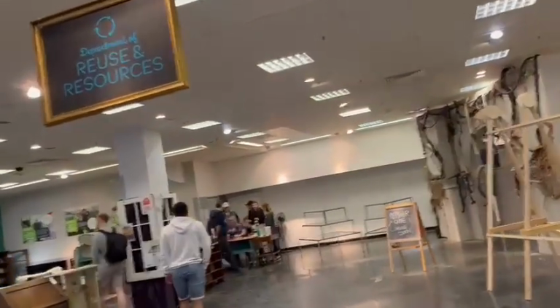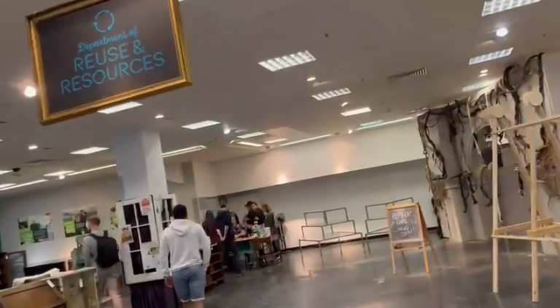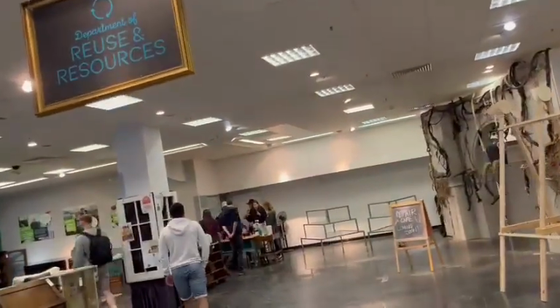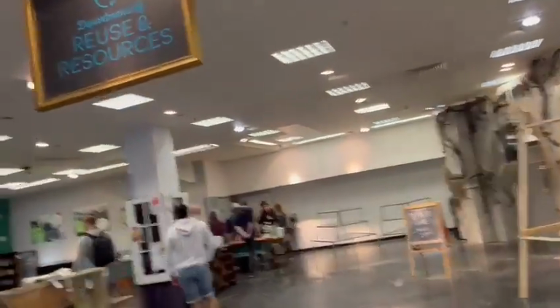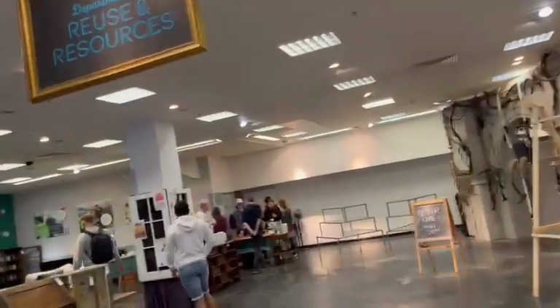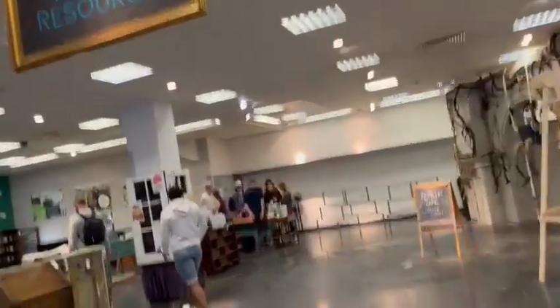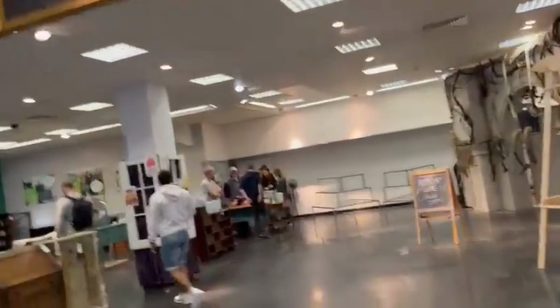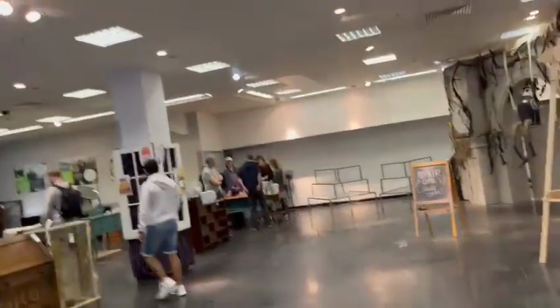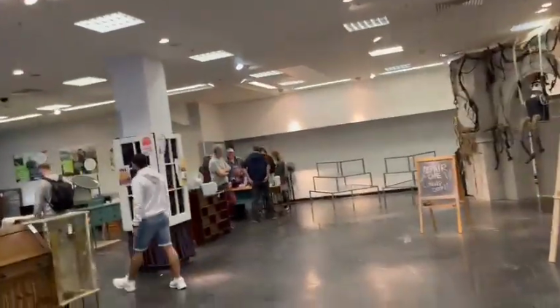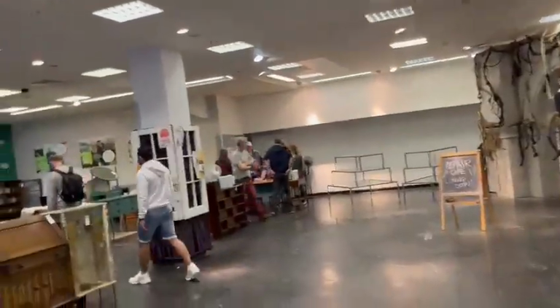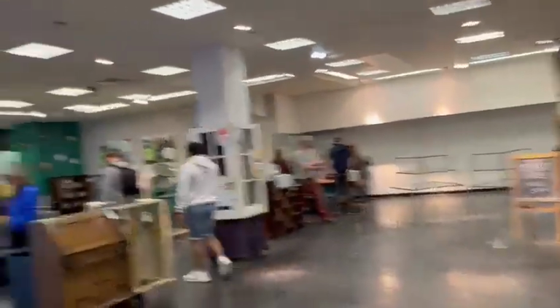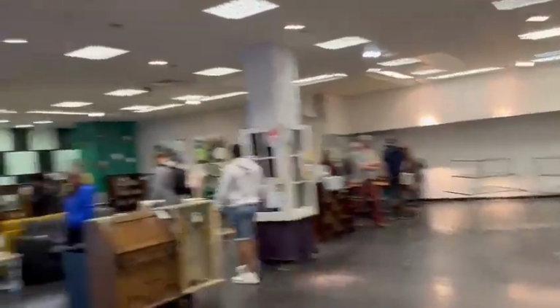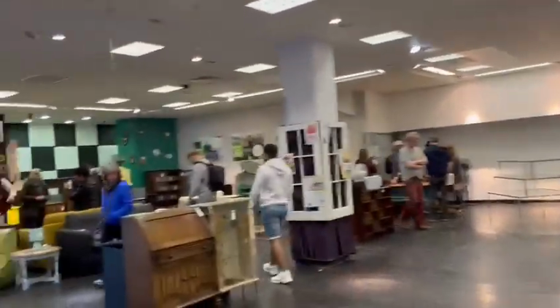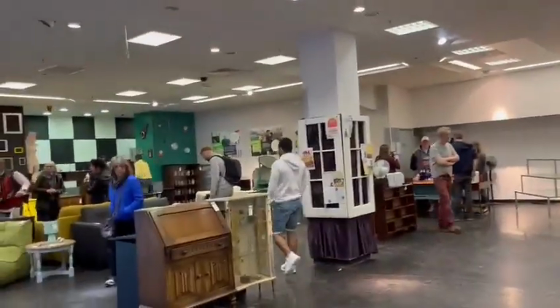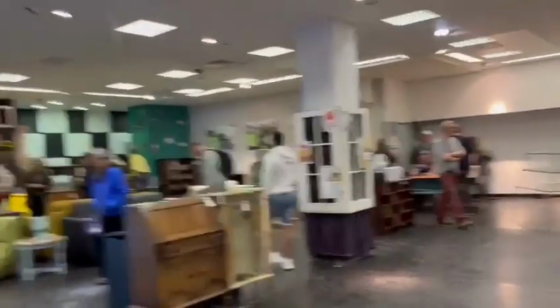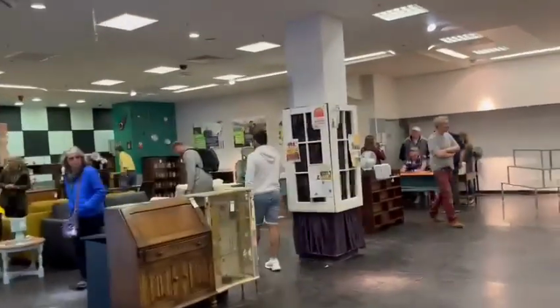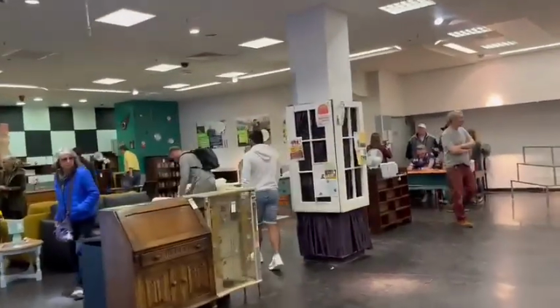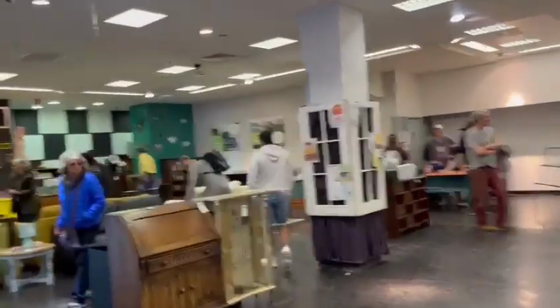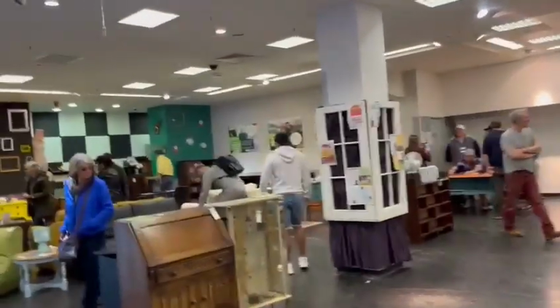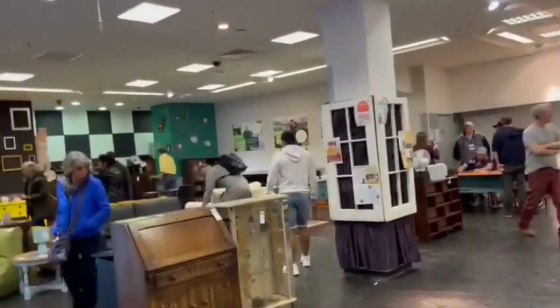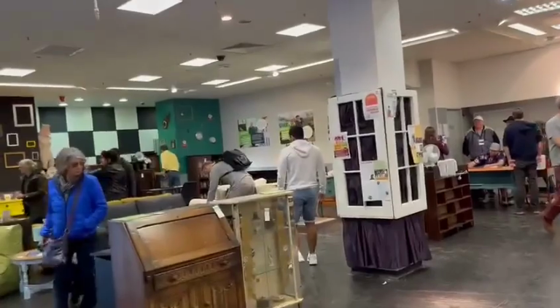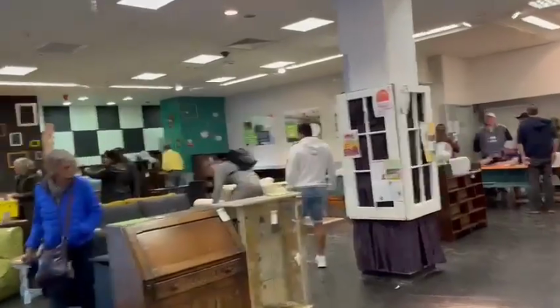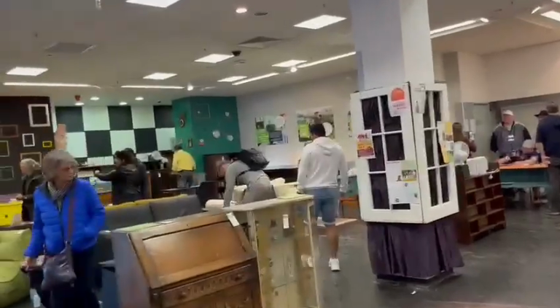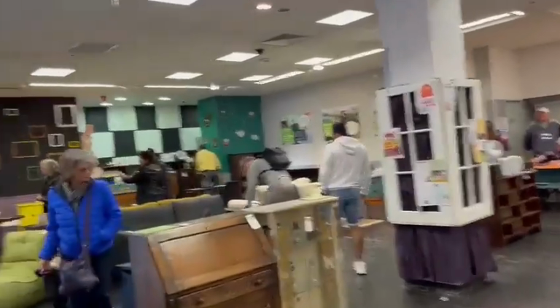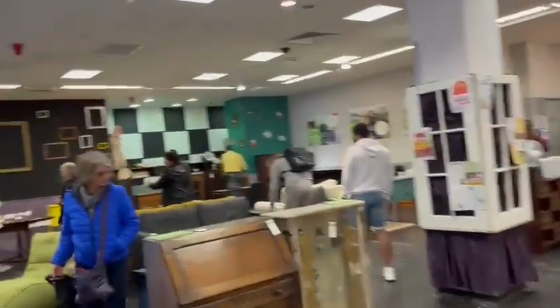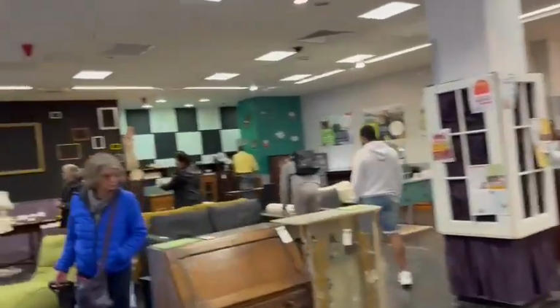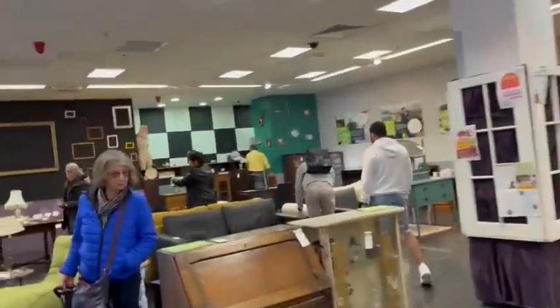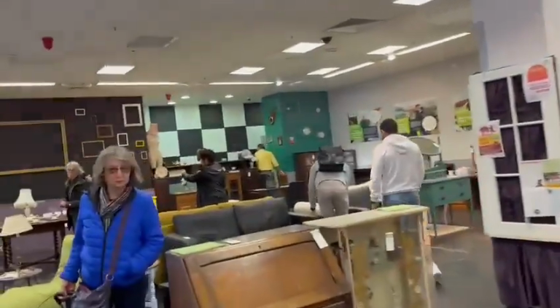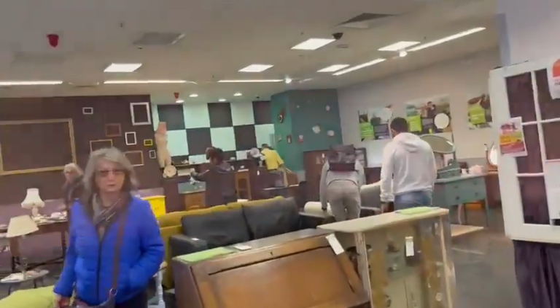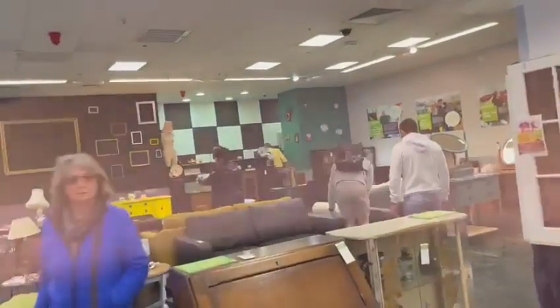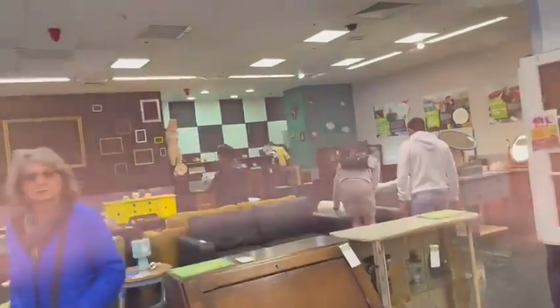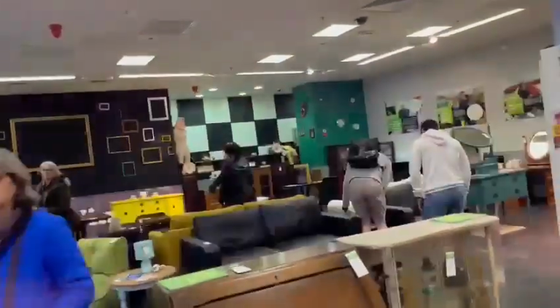Repair cafe coming soon, that says. And here's some second hand furniture.